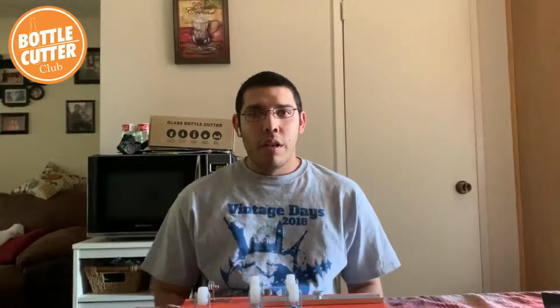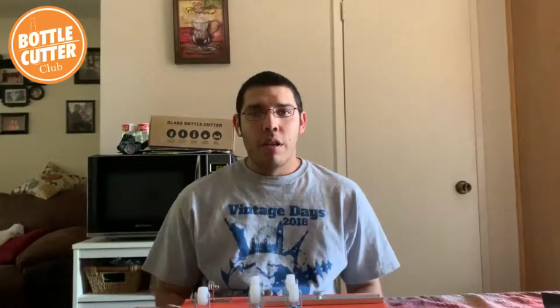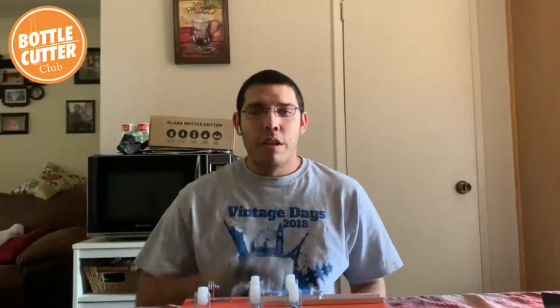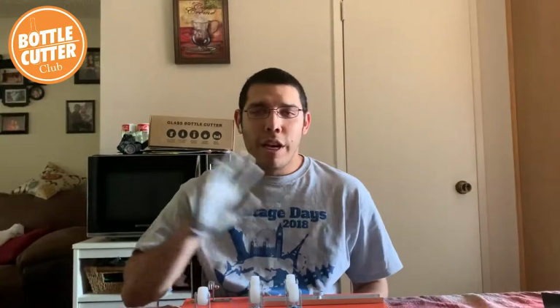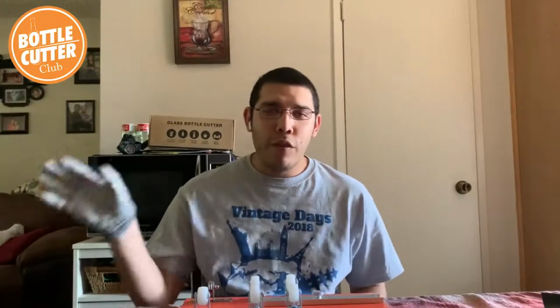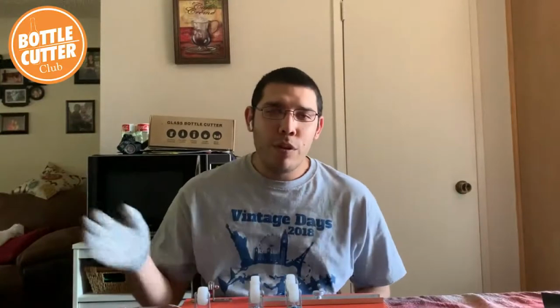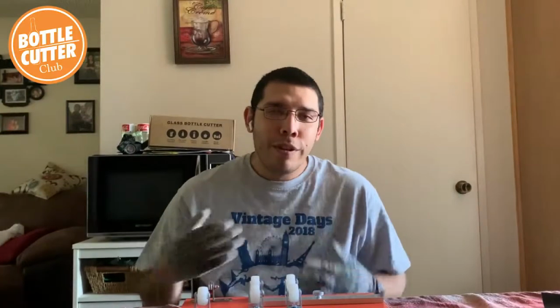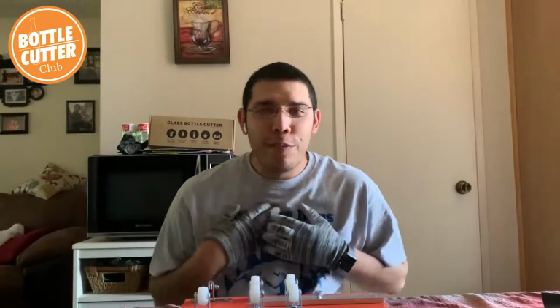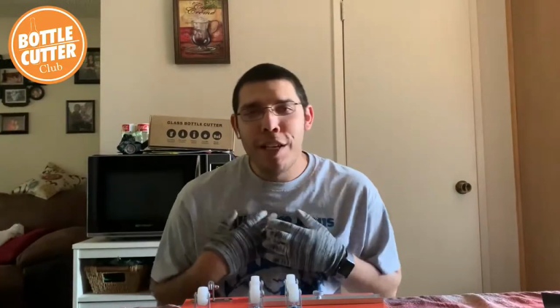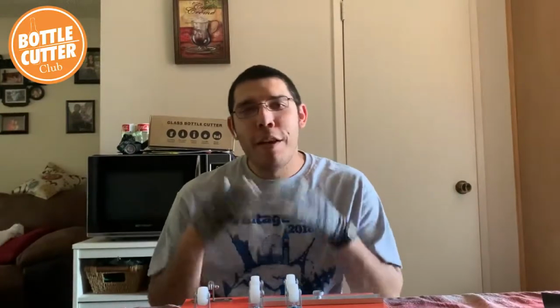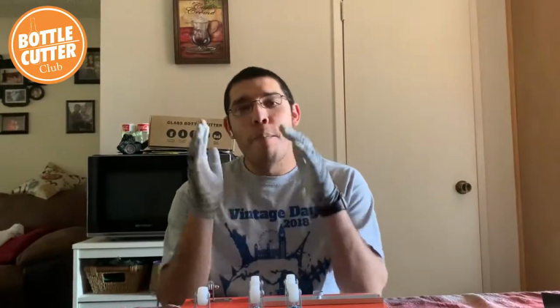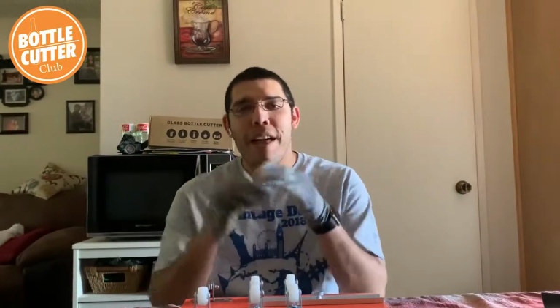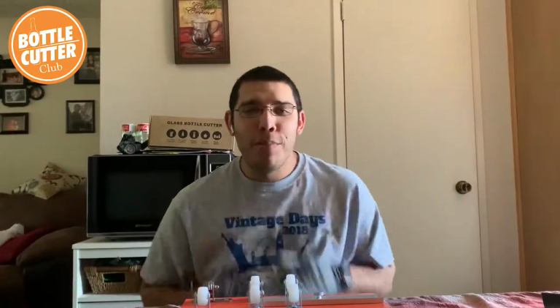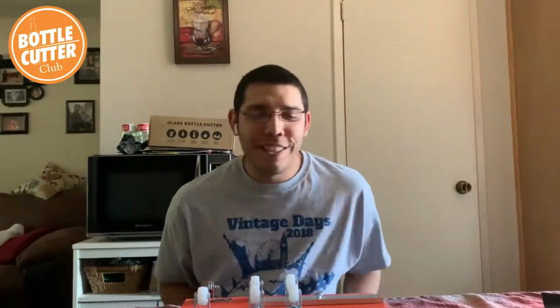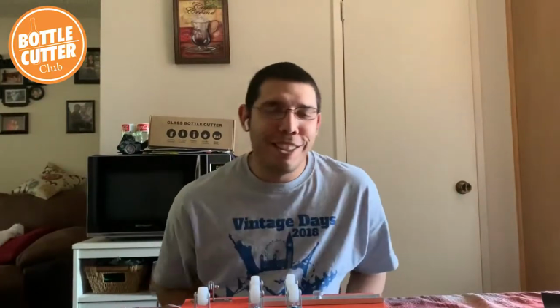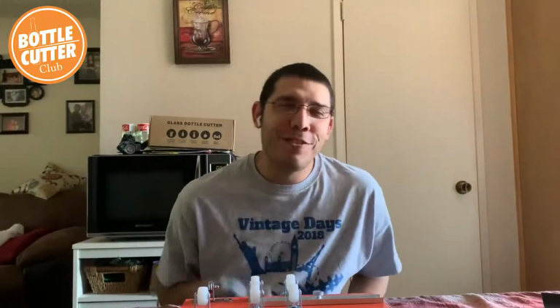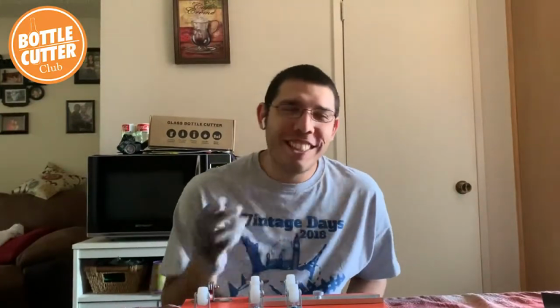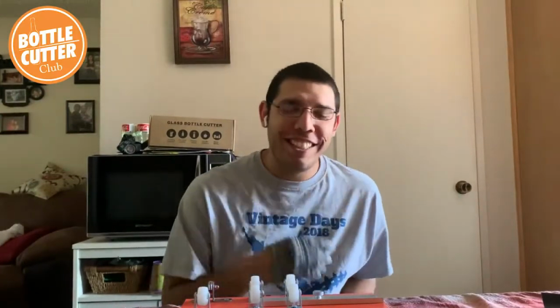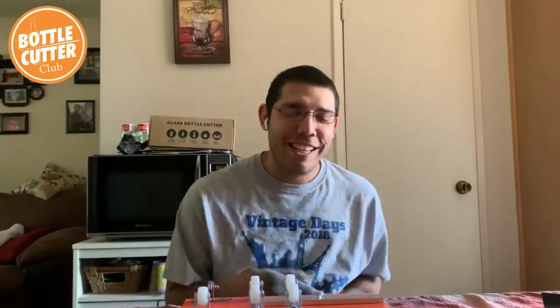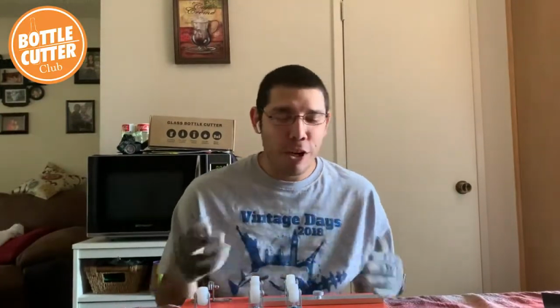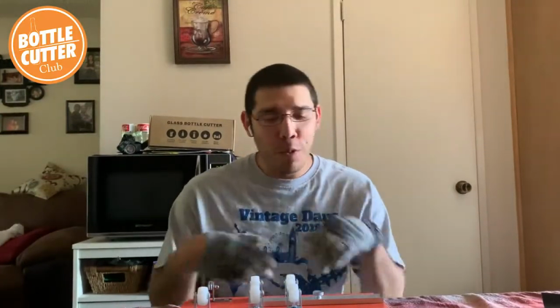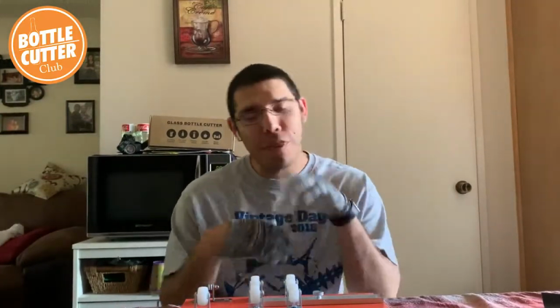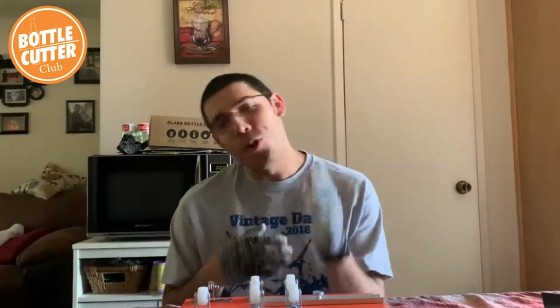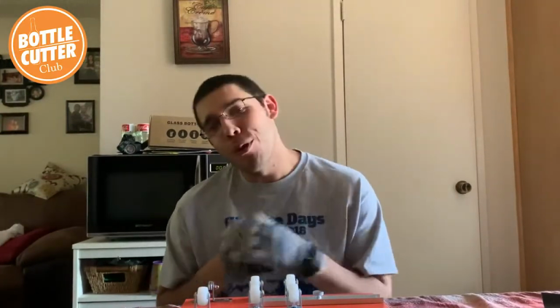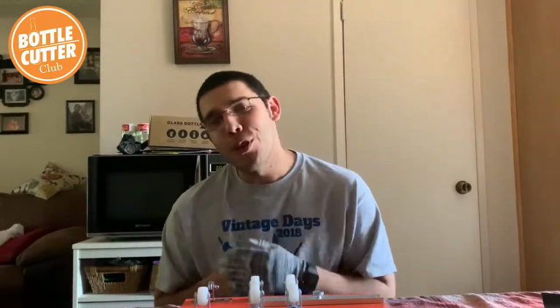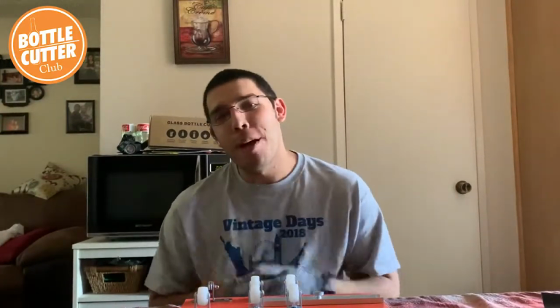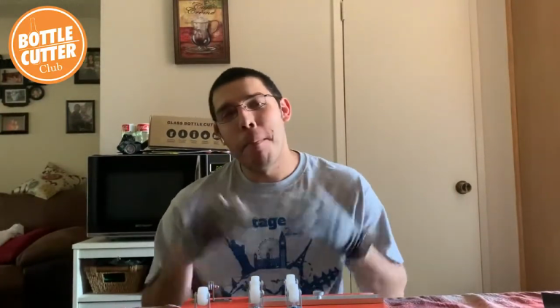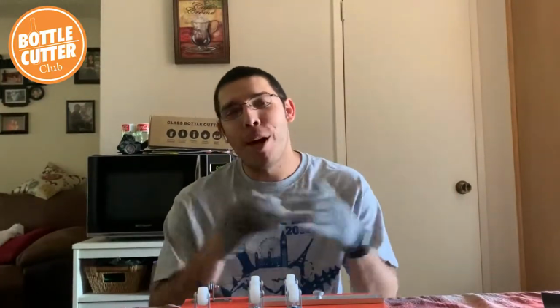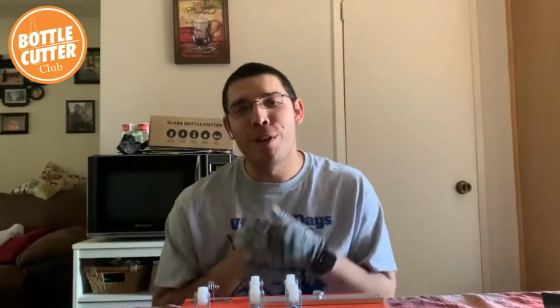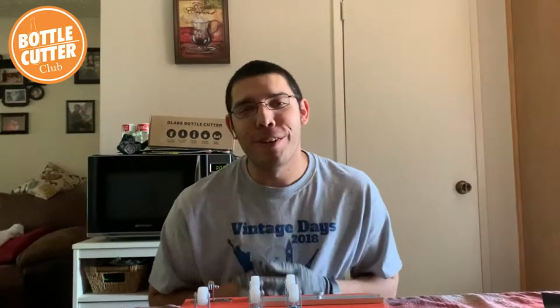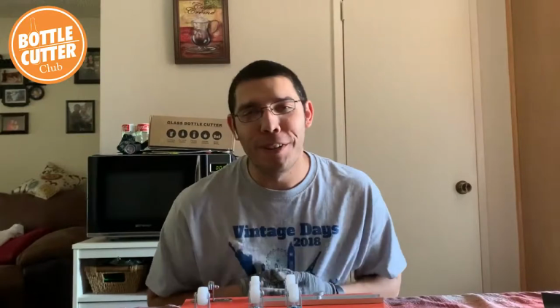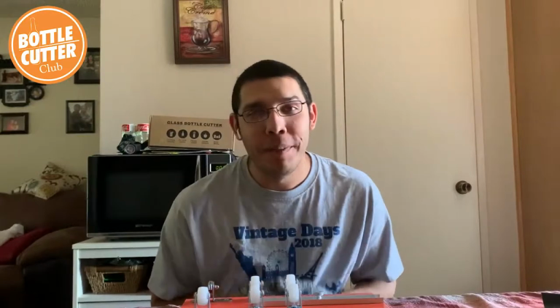Hey everyone, it's me, Matthew Martinez, once again here with the Home Pro Shop Bottle Cutter Club.